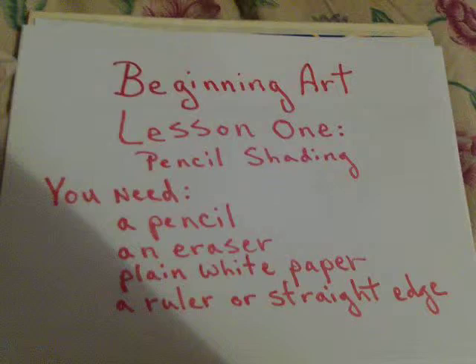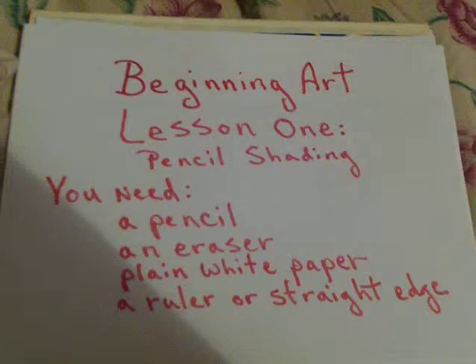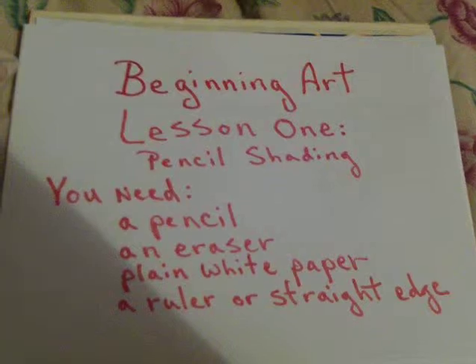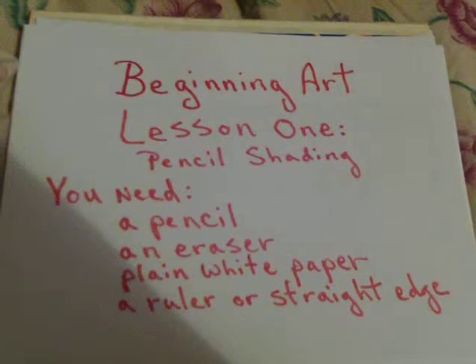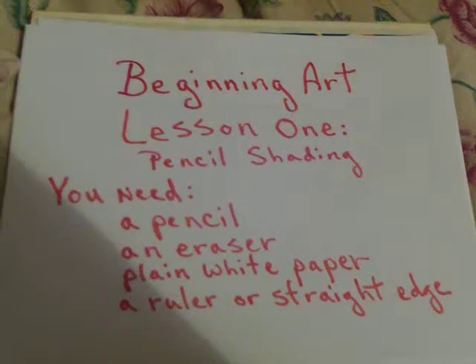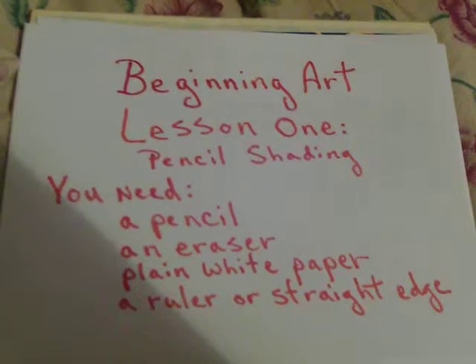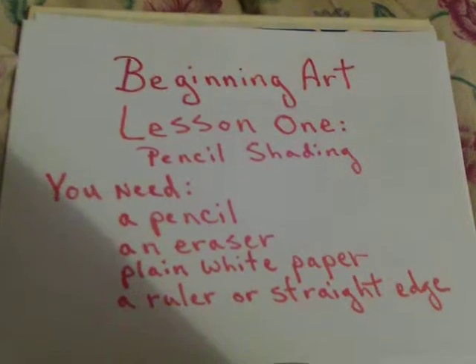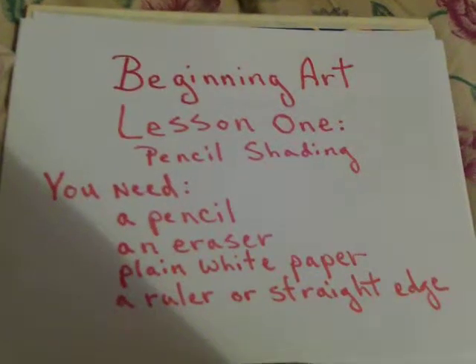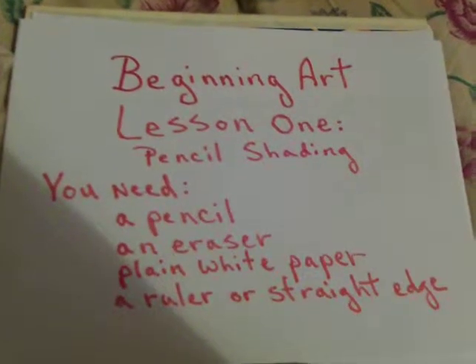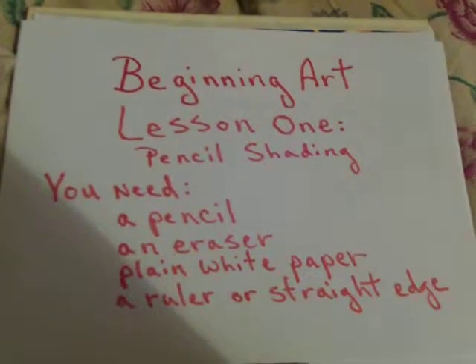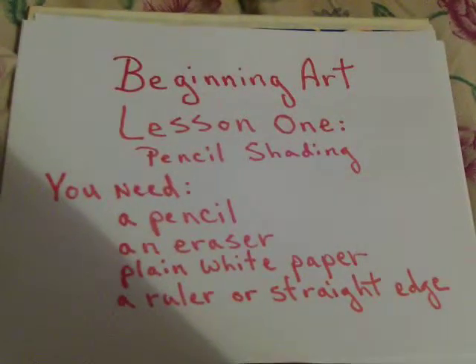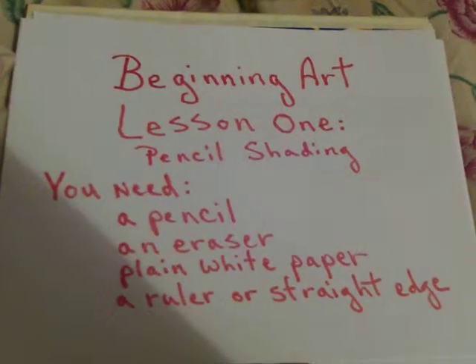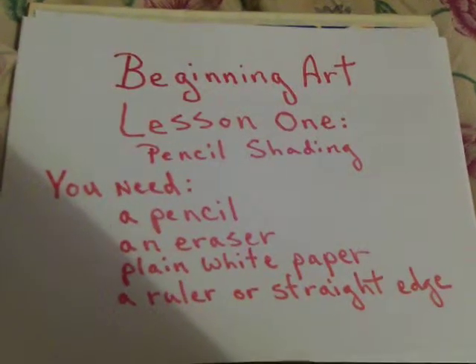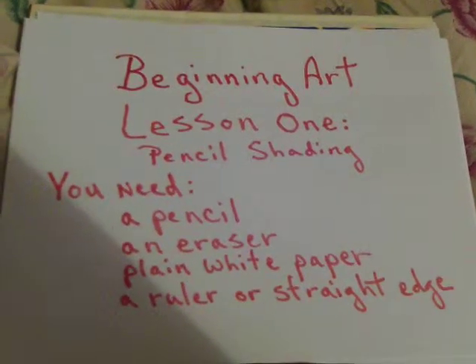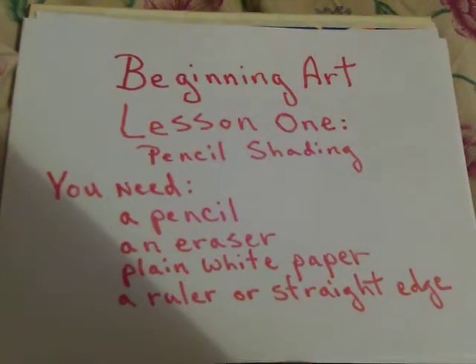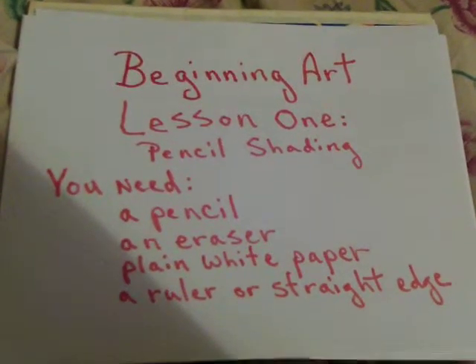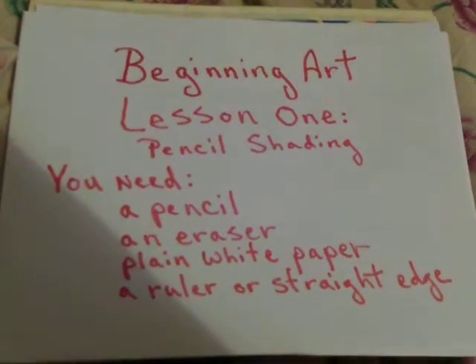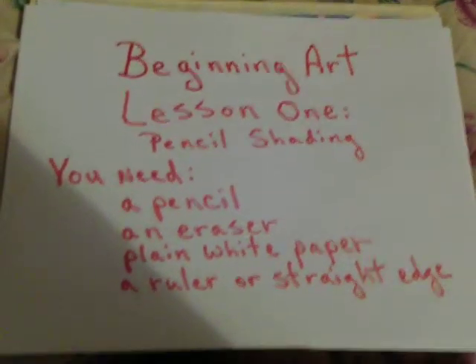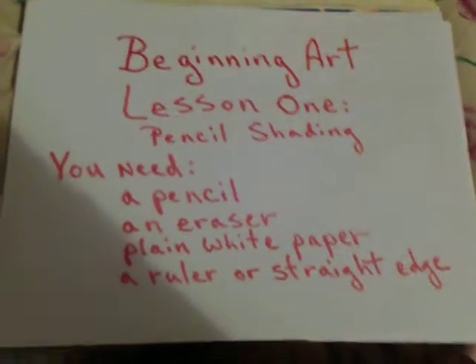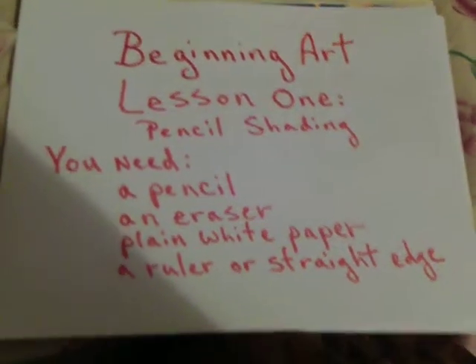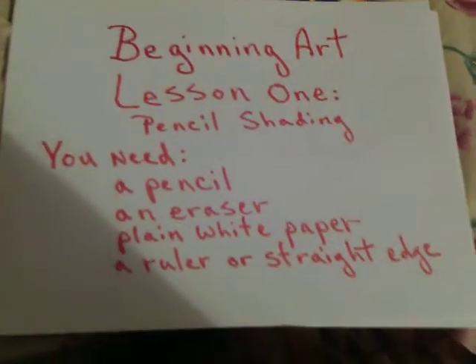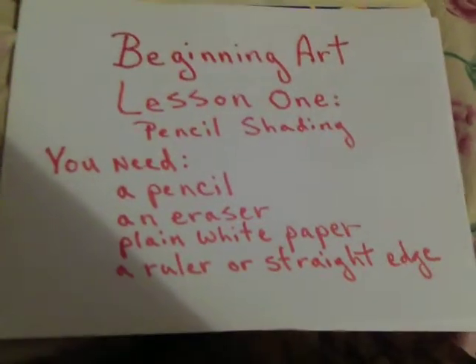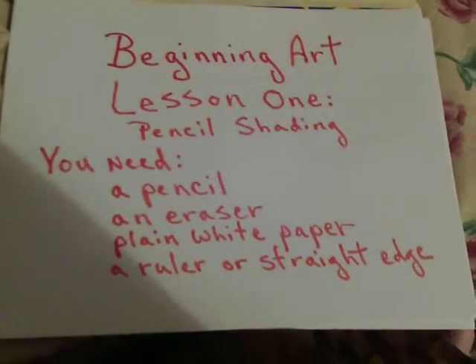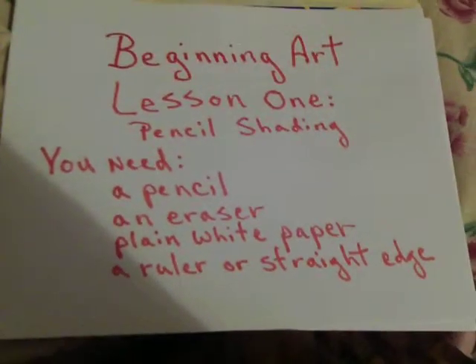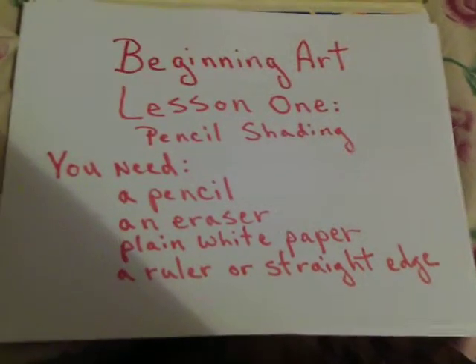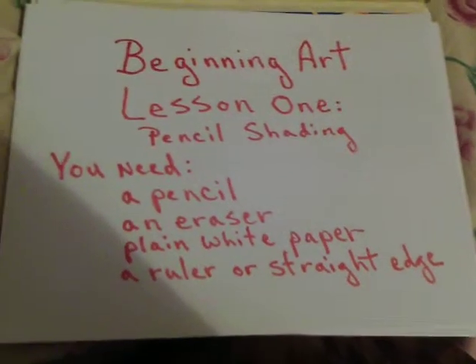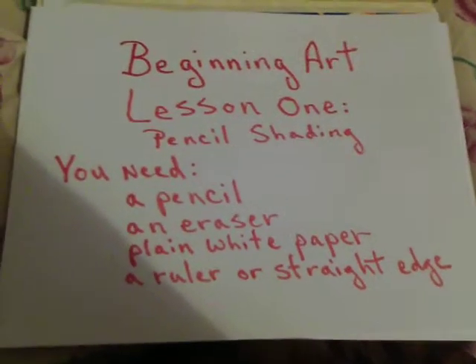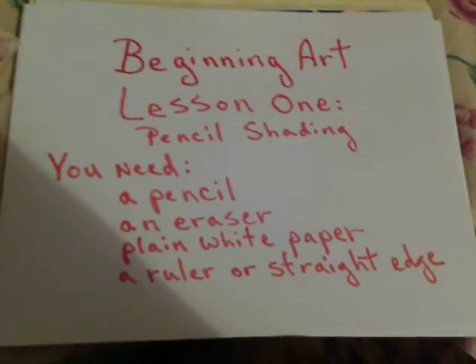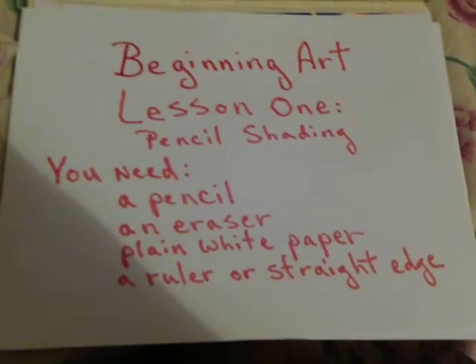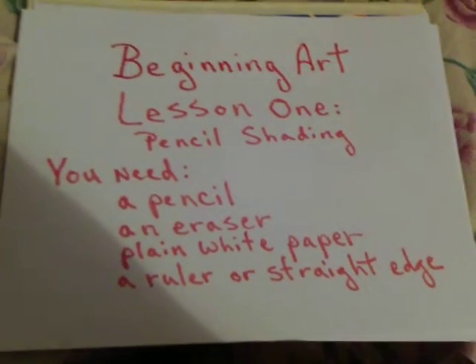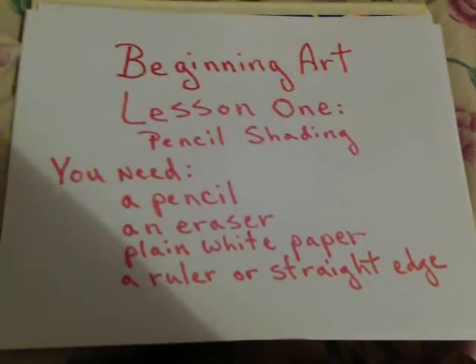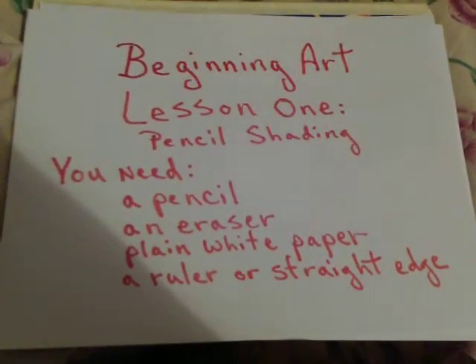Beginning Art, Lesson 1: Pencil Shading.